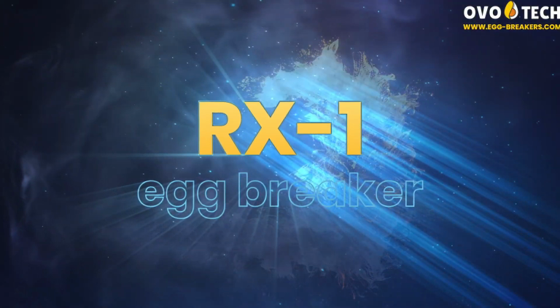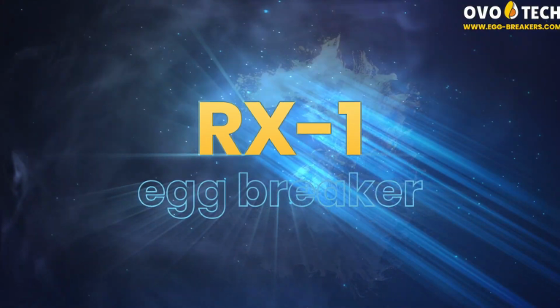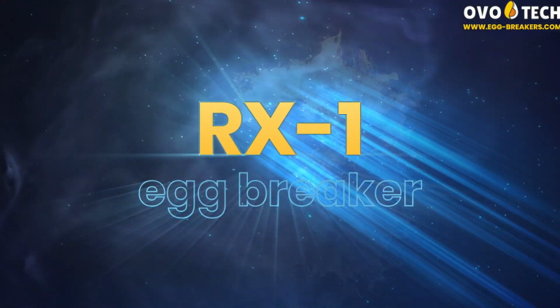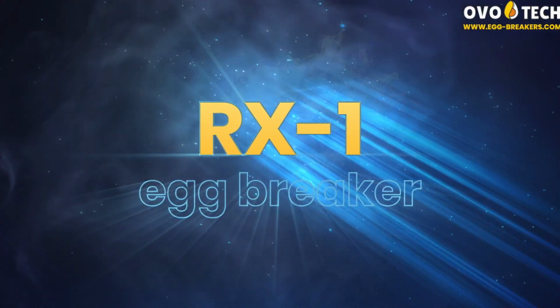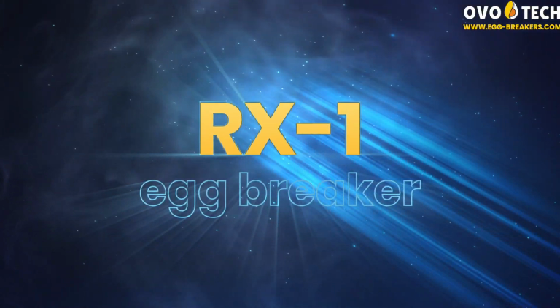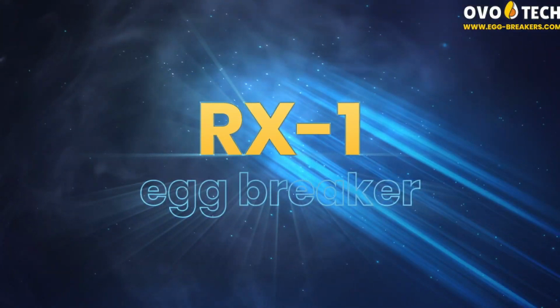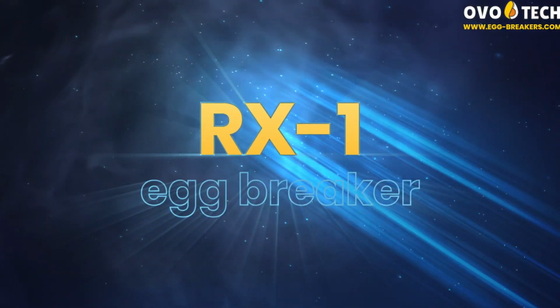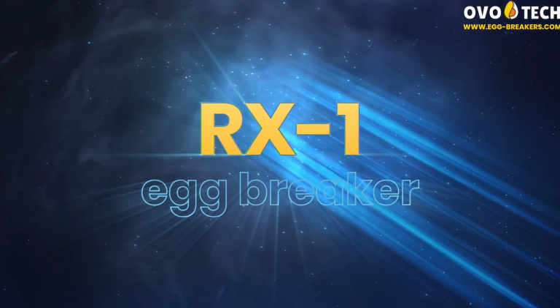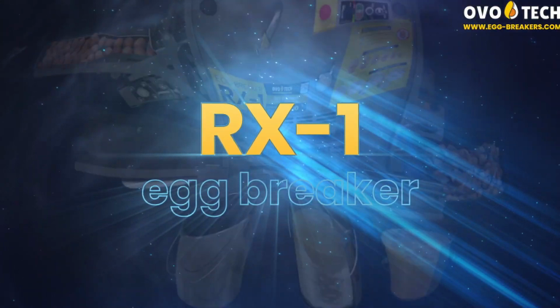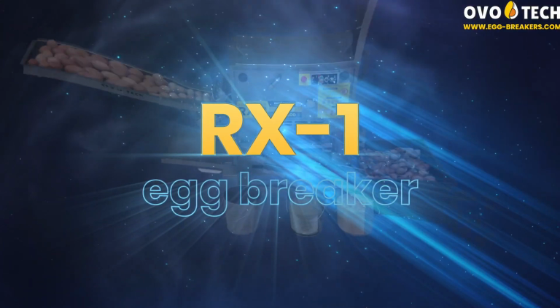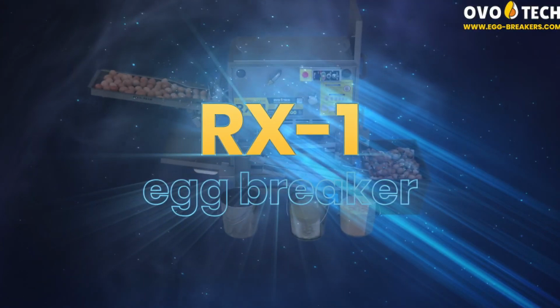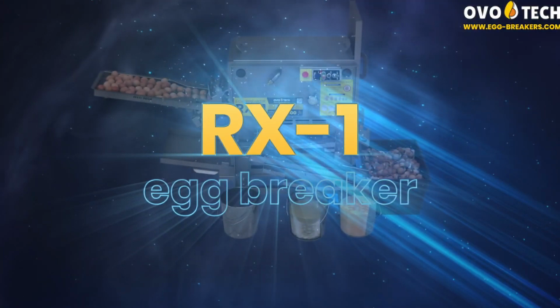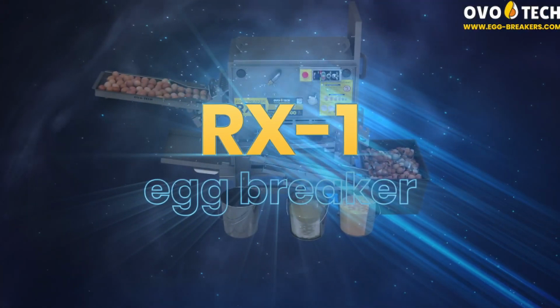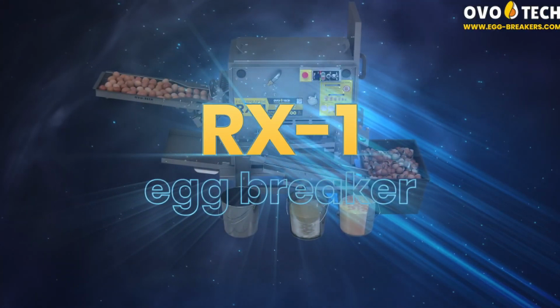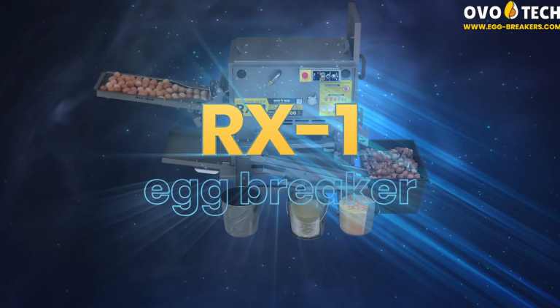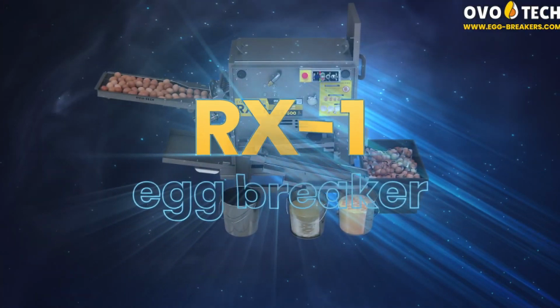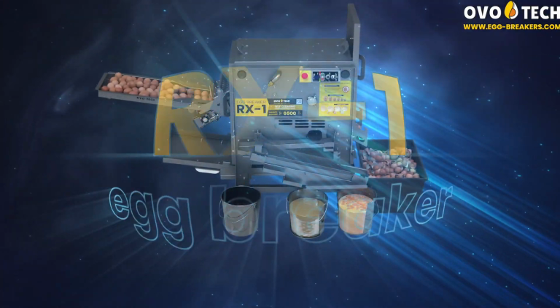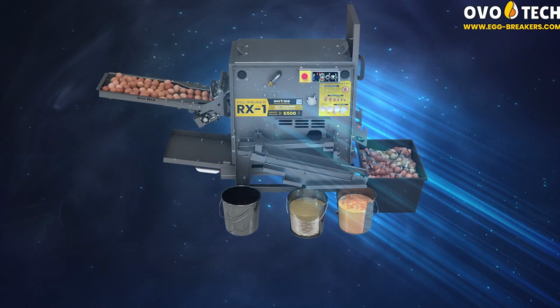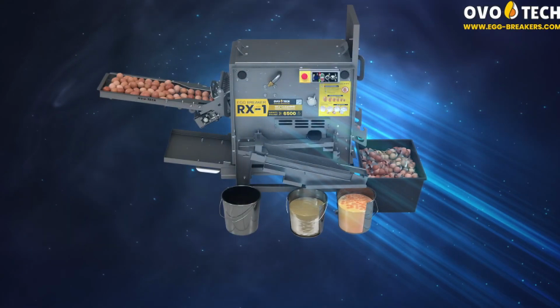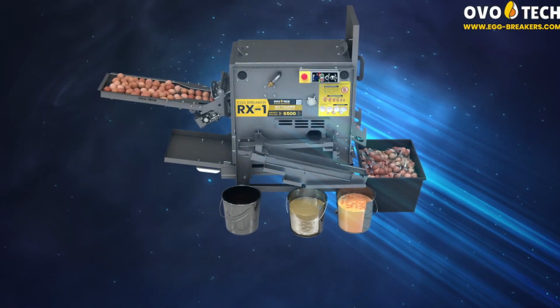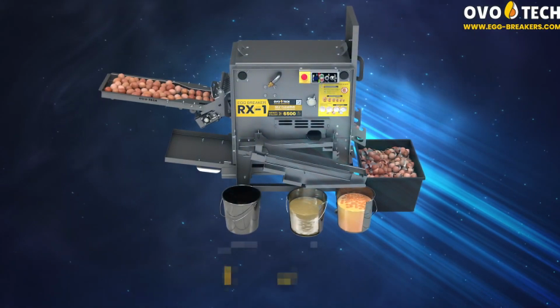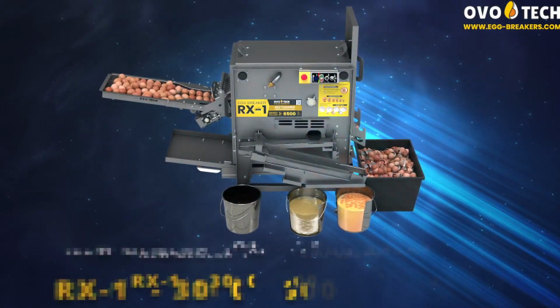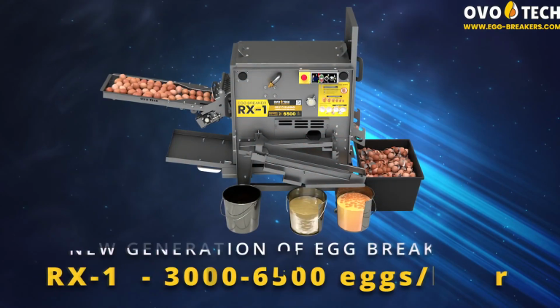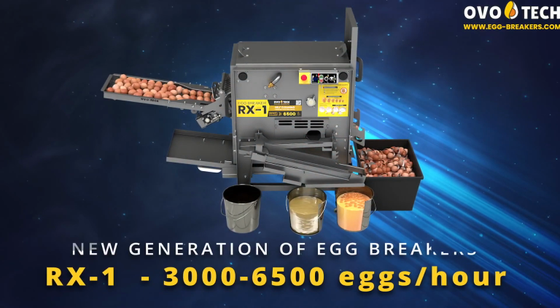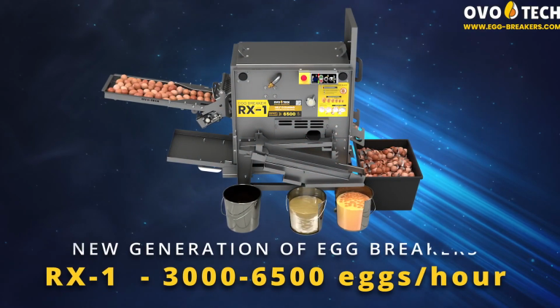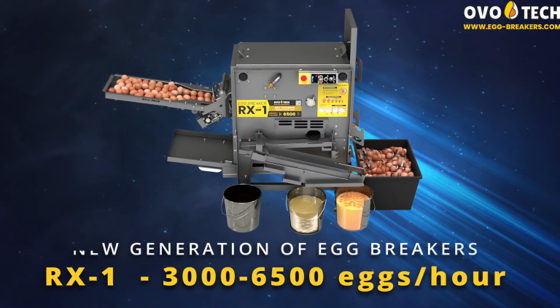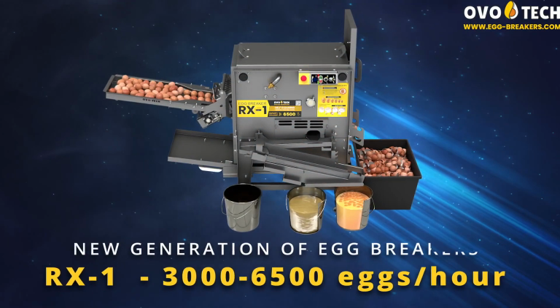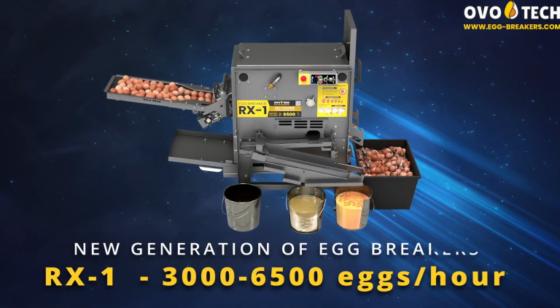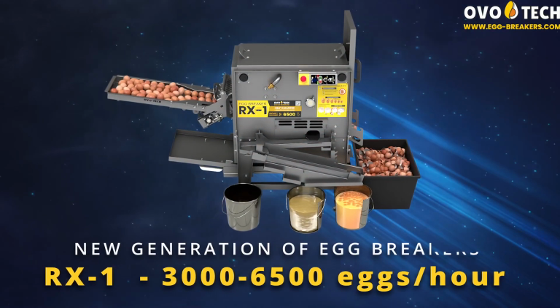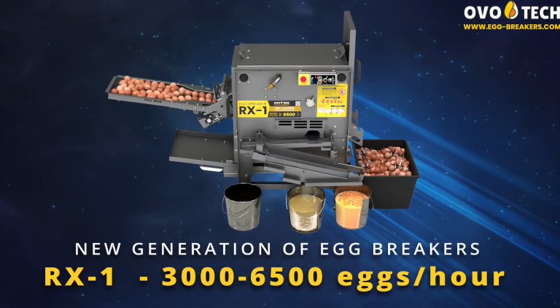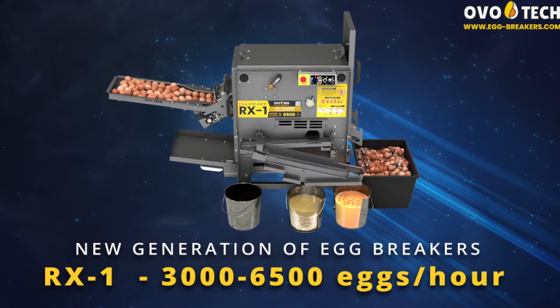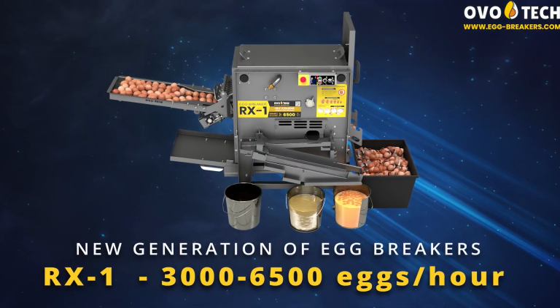RX1 Egg Breaker — a new generation of egg breakers.